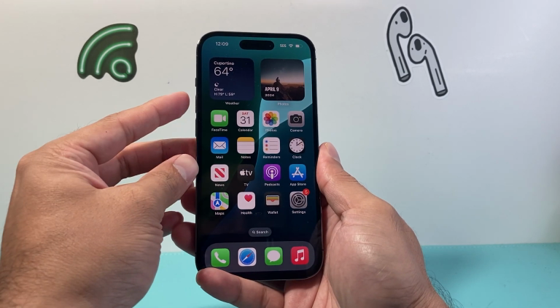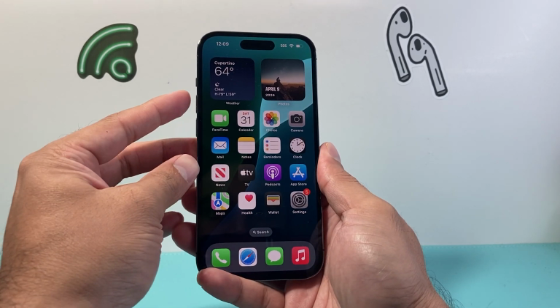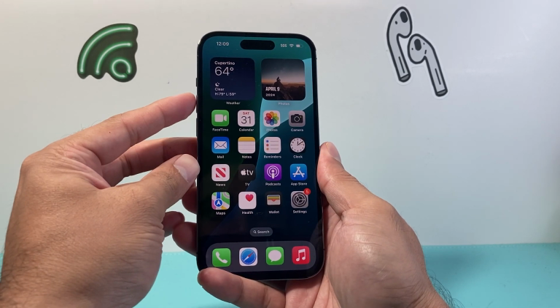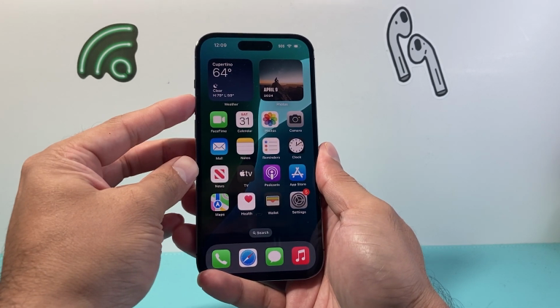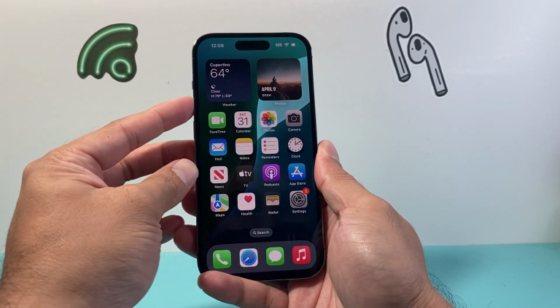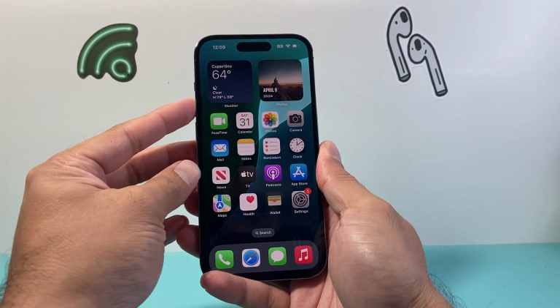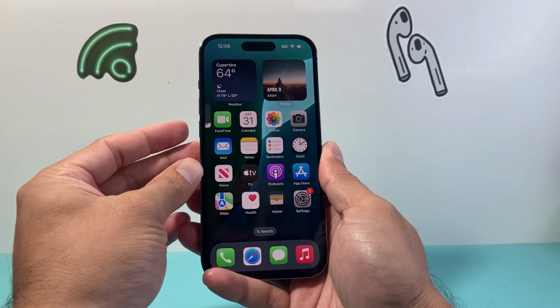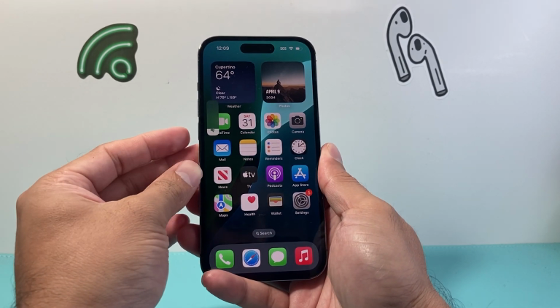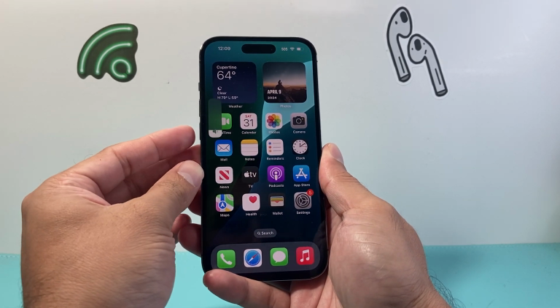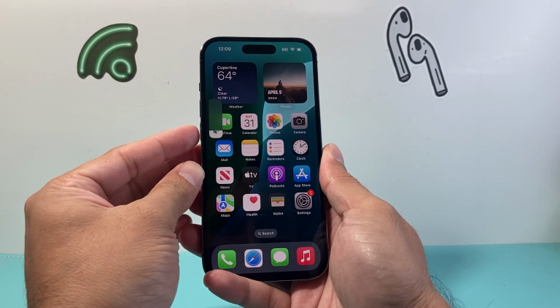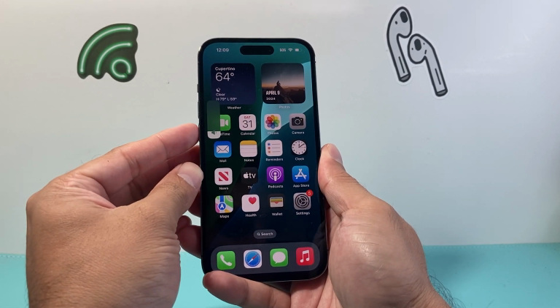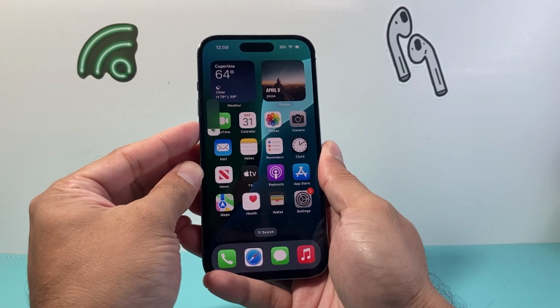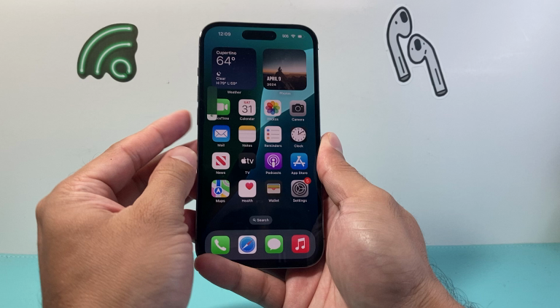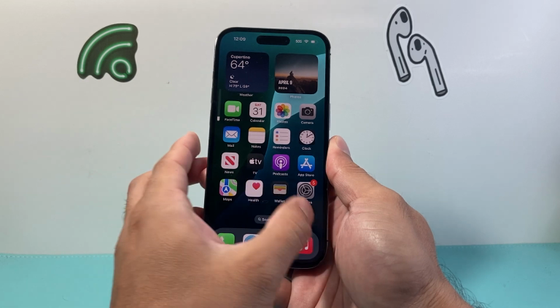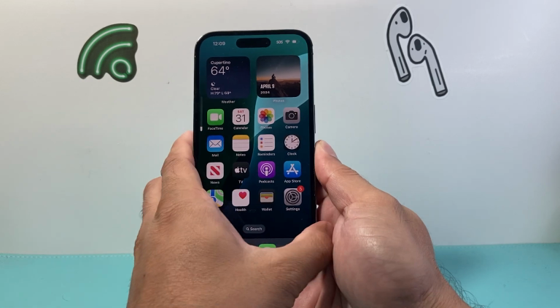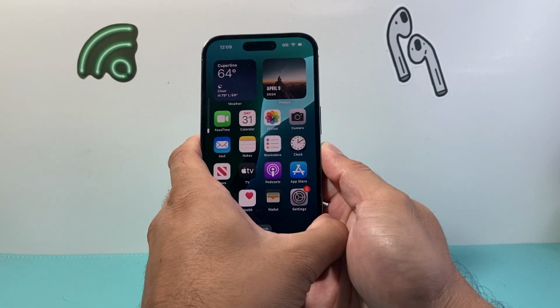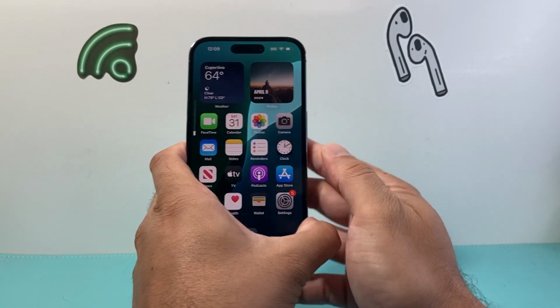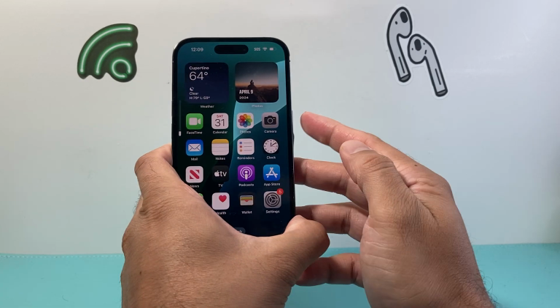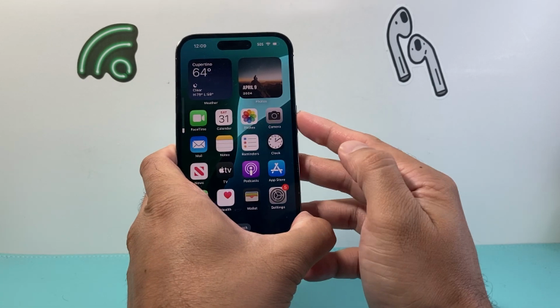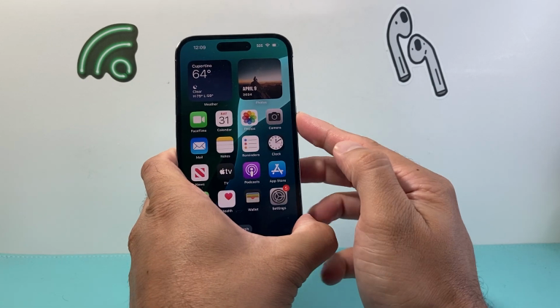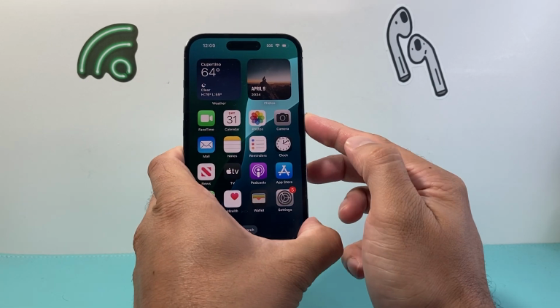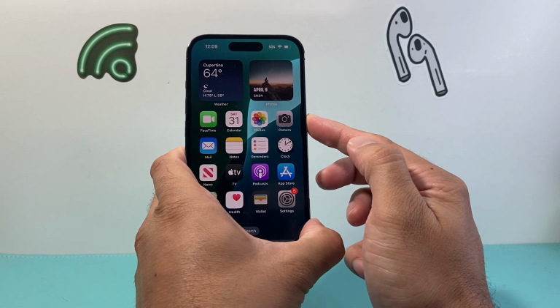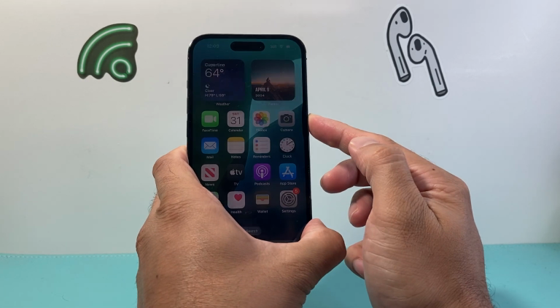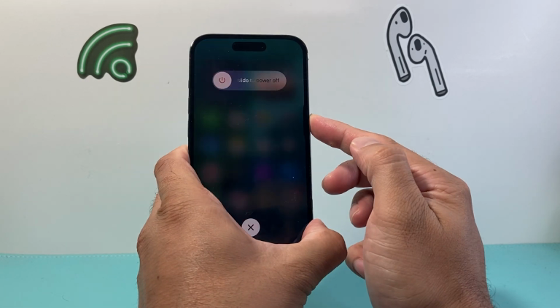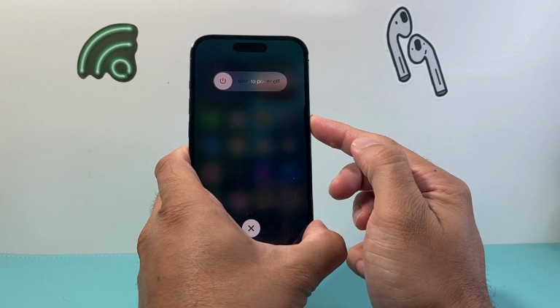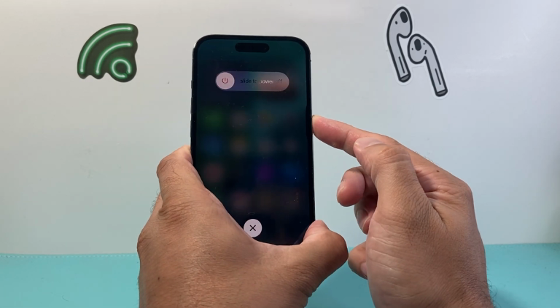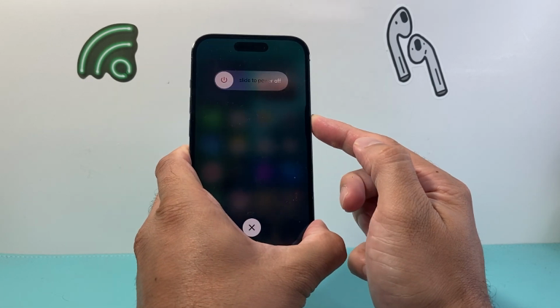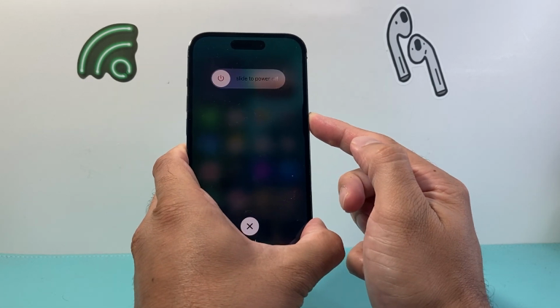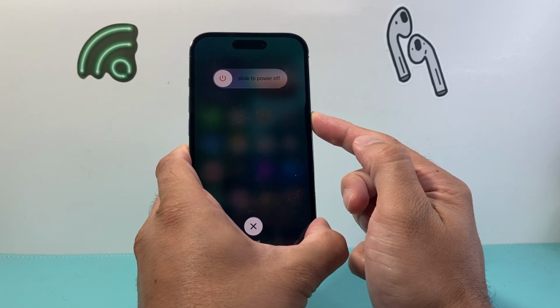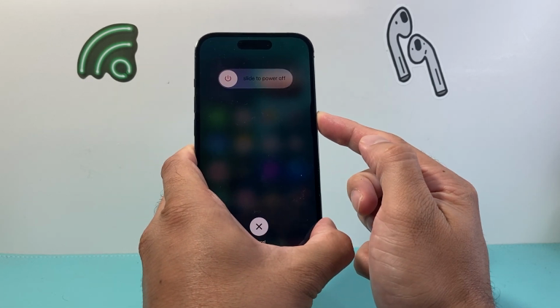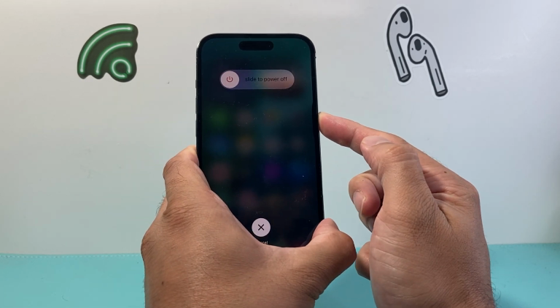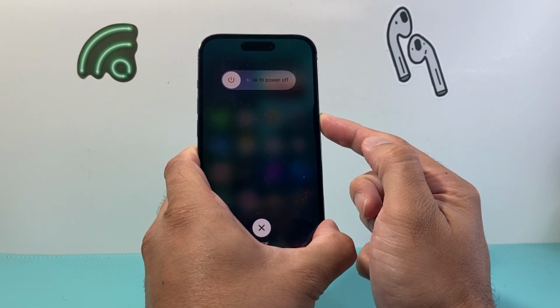Quickly press and release the volume up, quickly press and release the volume down, and then hold on to the side button just like that.